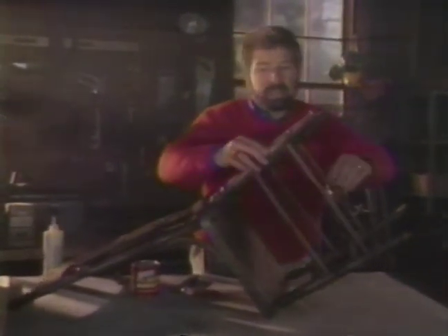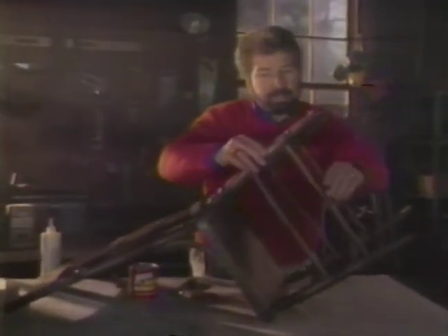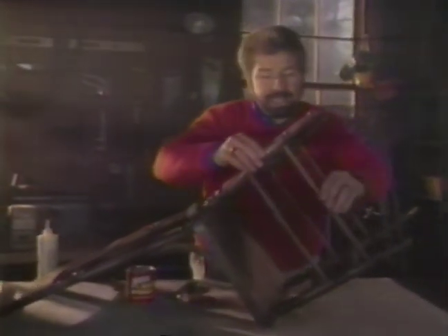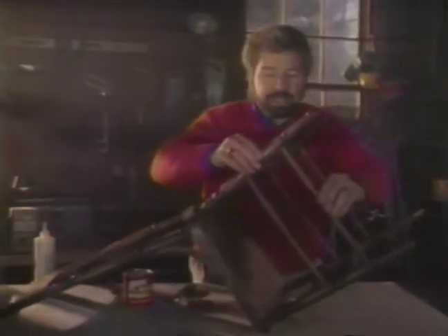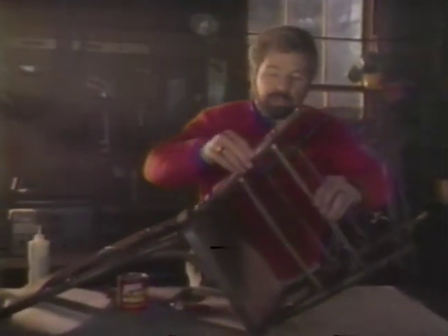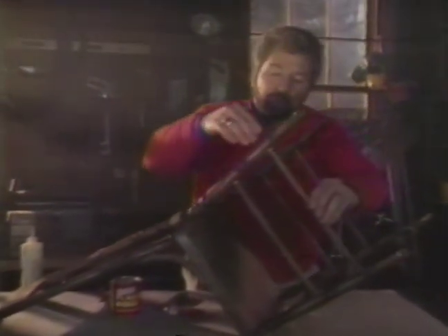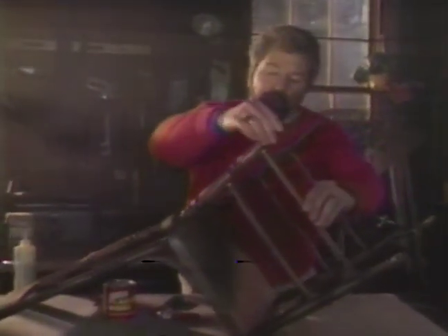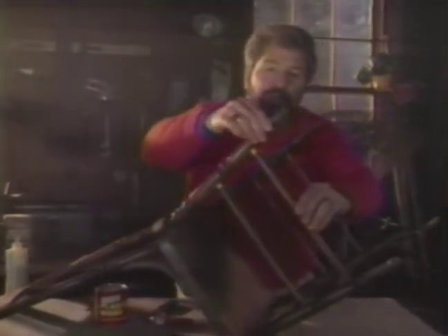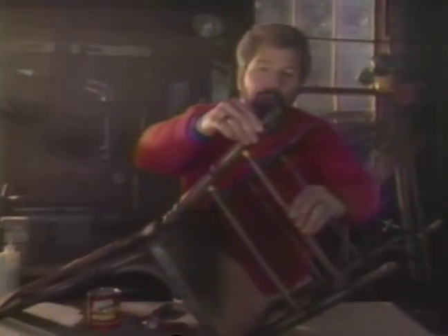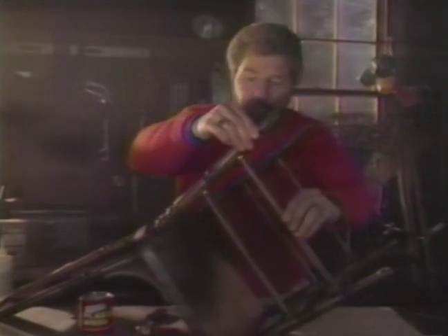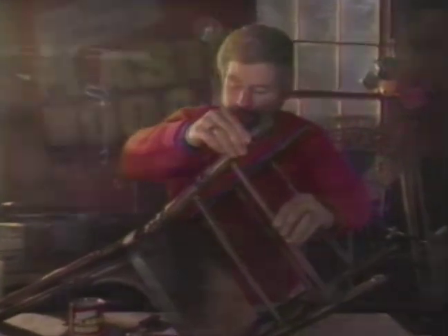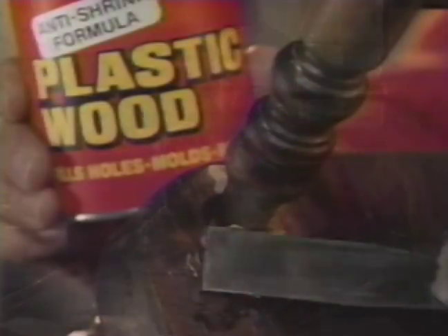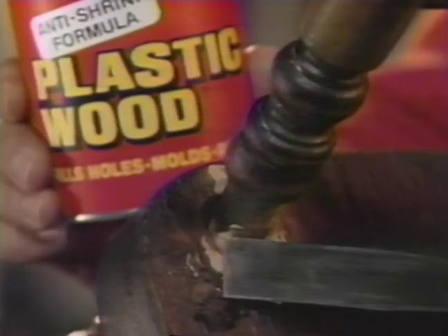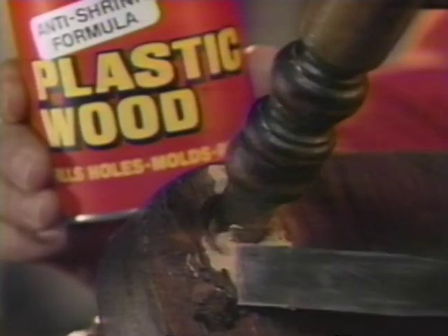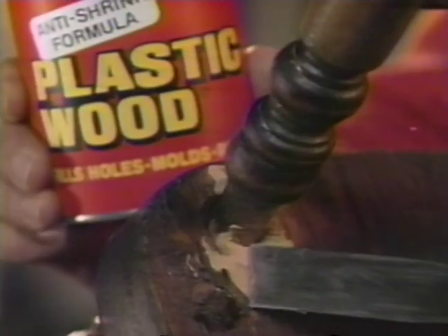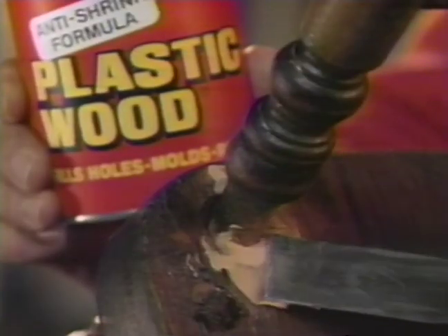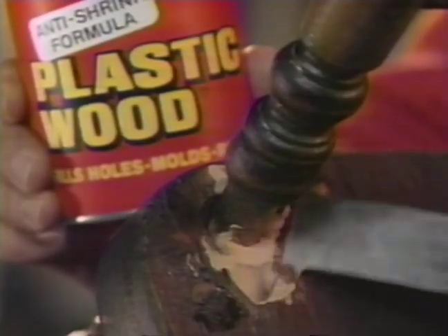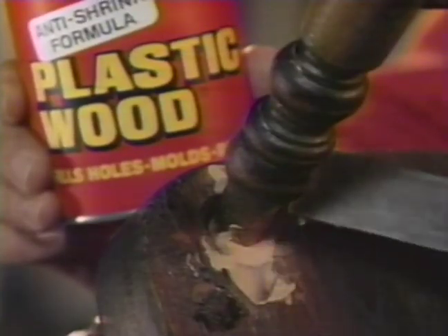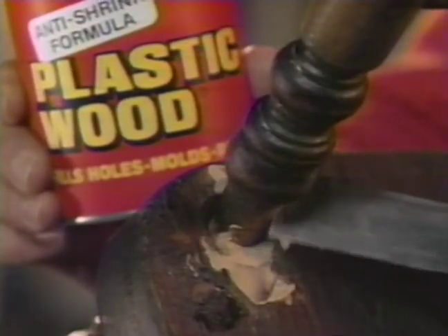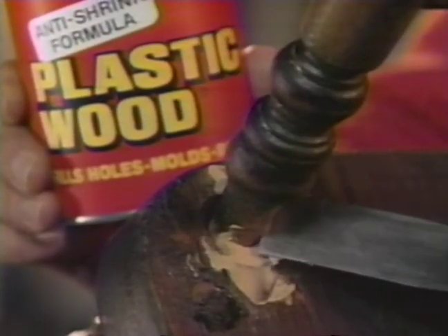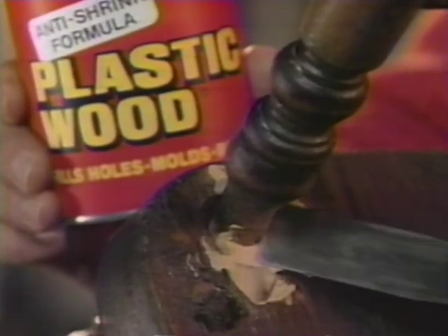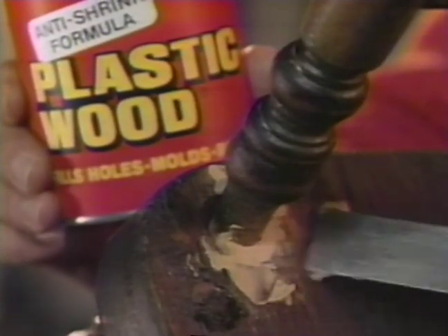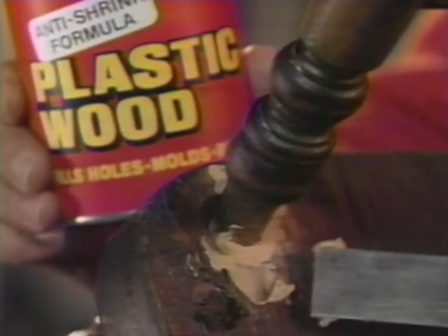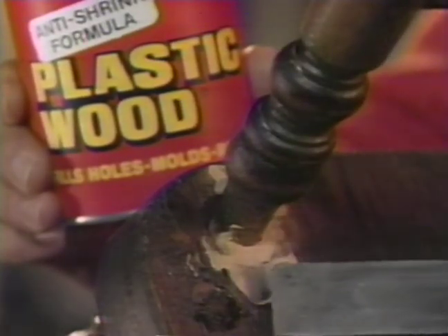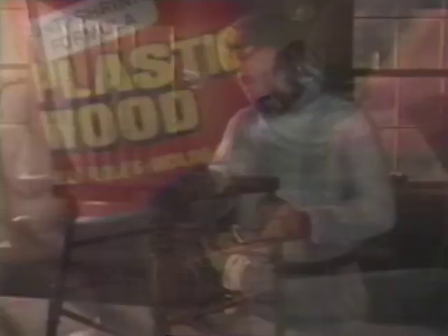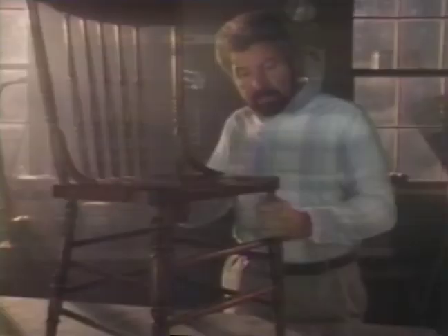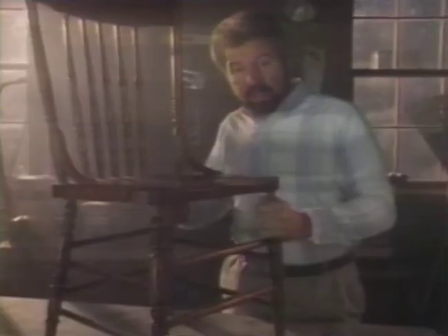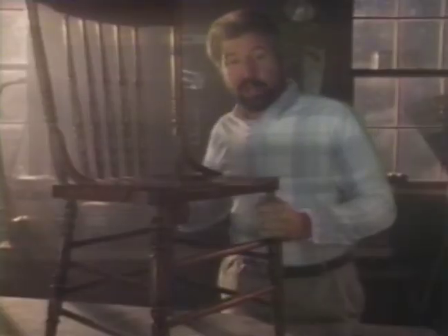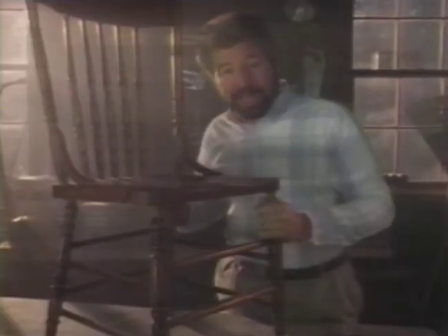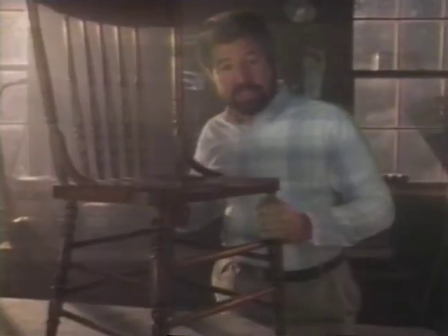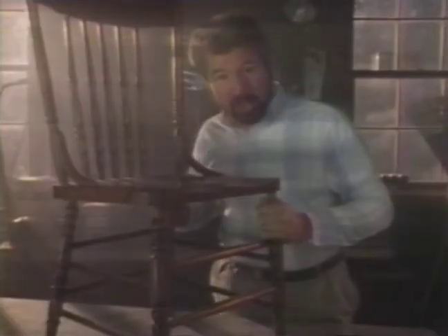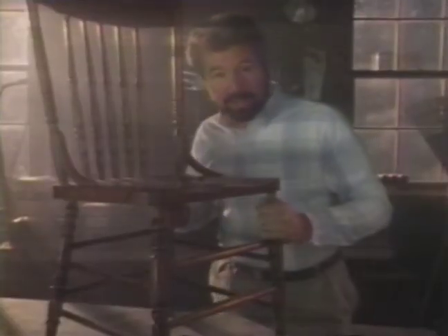If the legs are loose, use glue. Then pack the joint with plastic wood filler. Now that's solid.